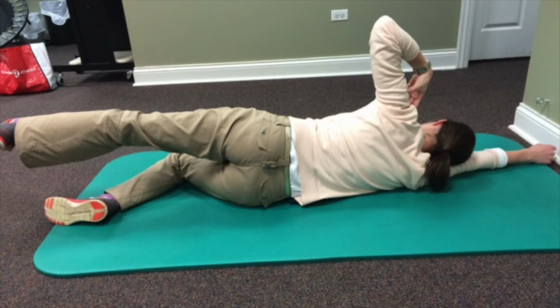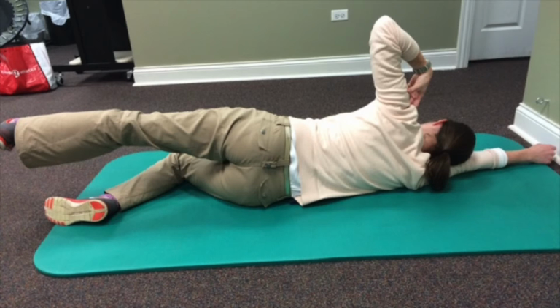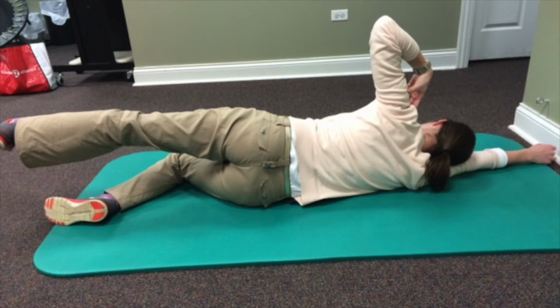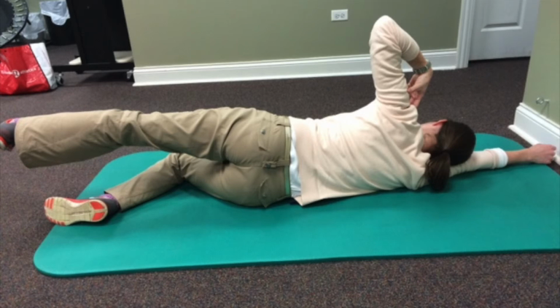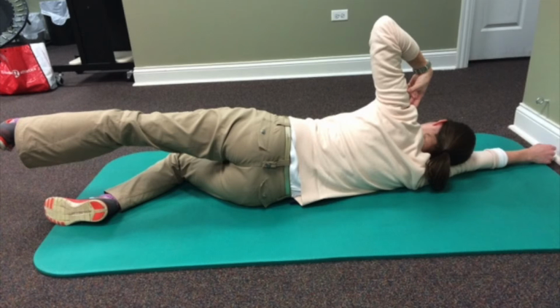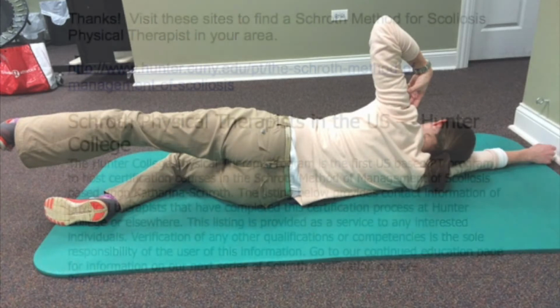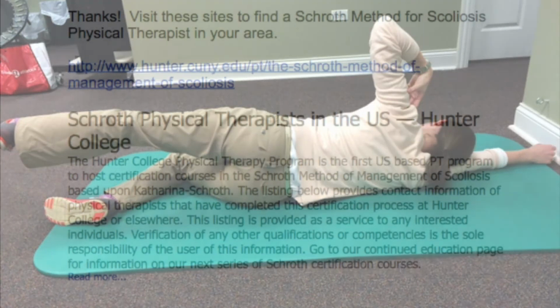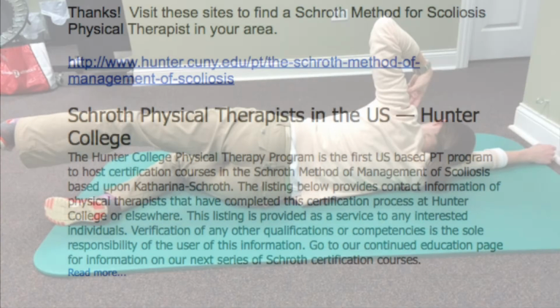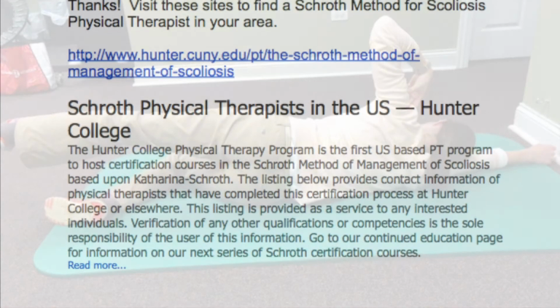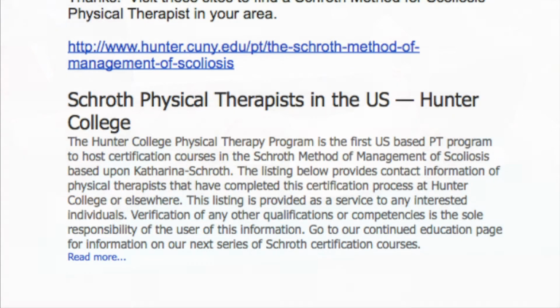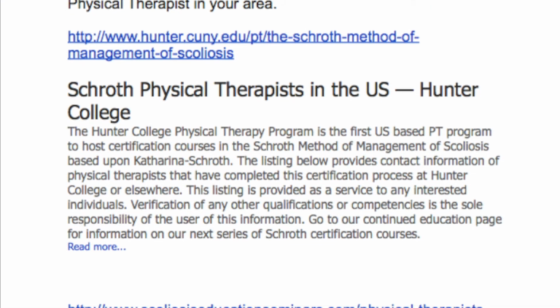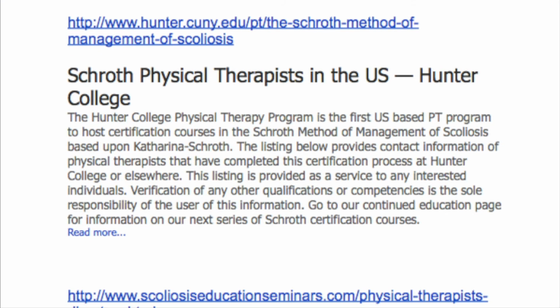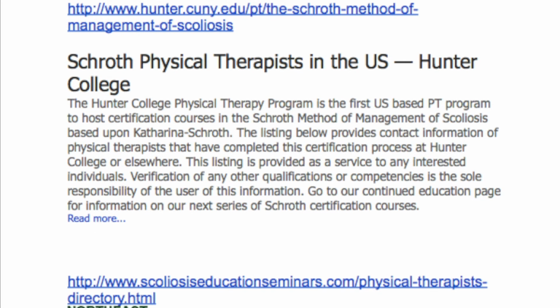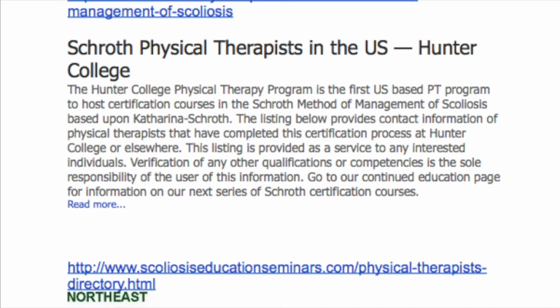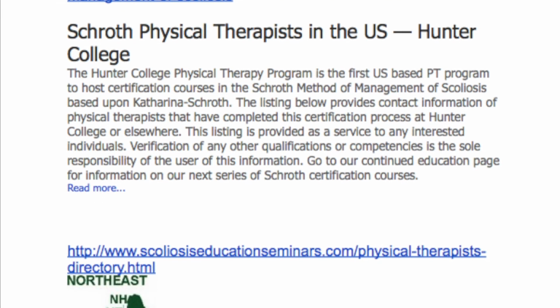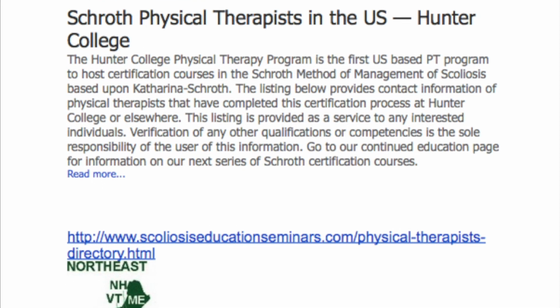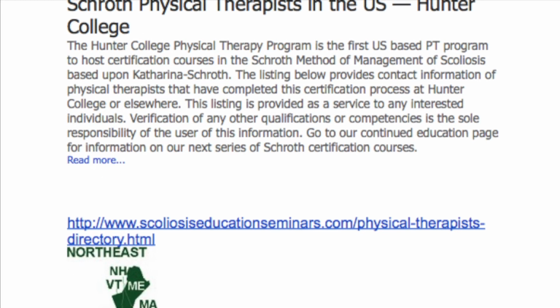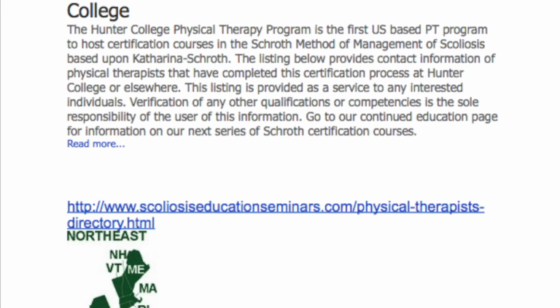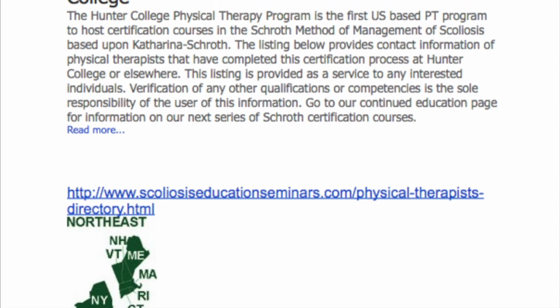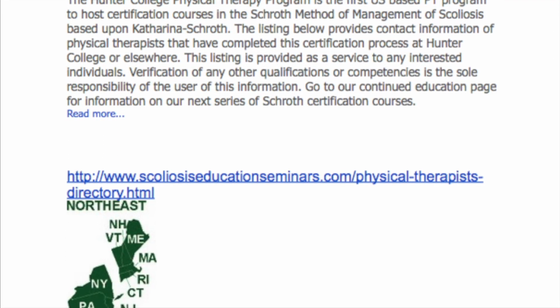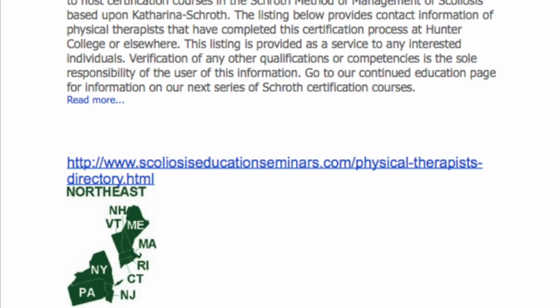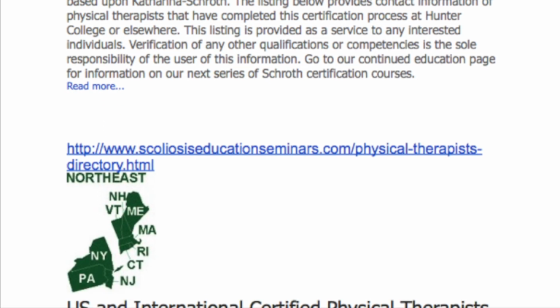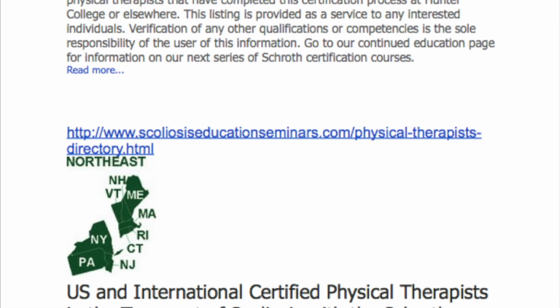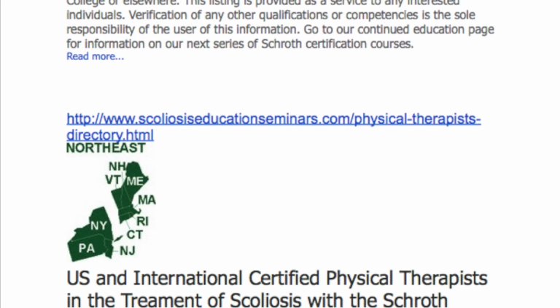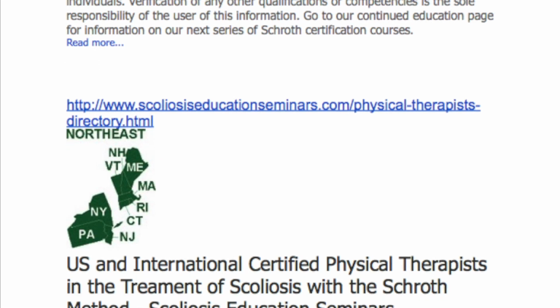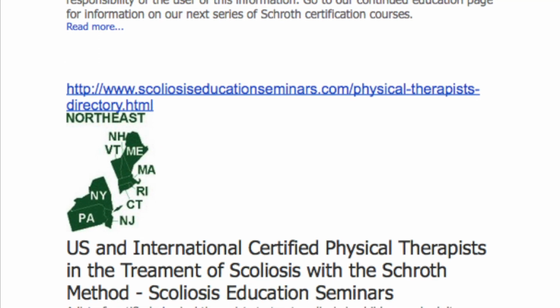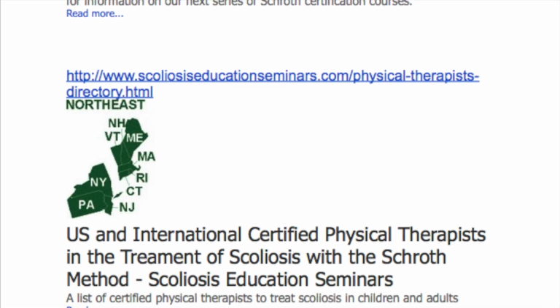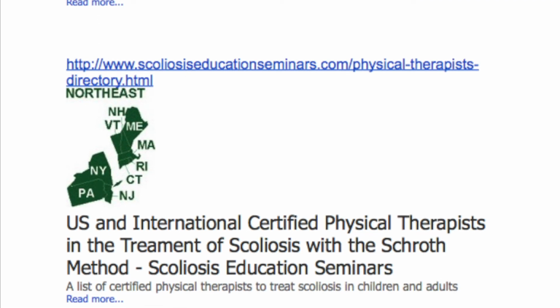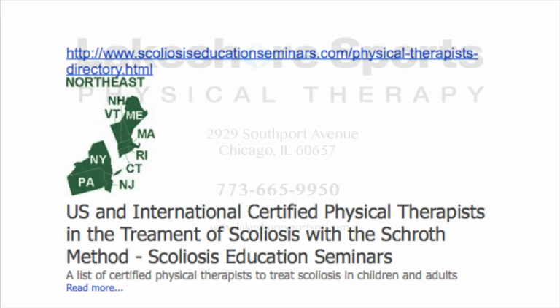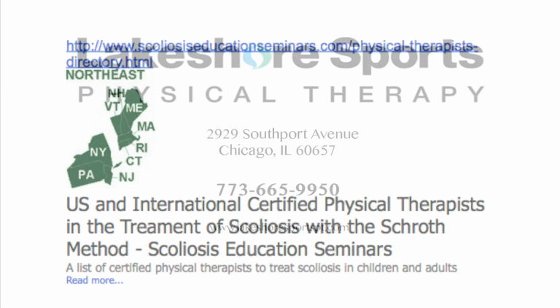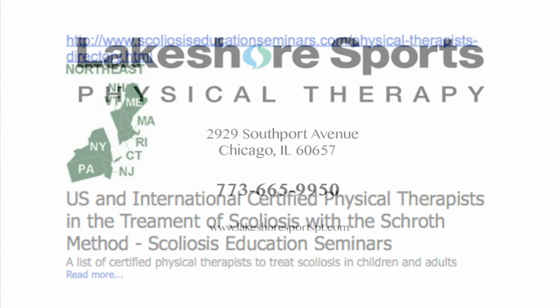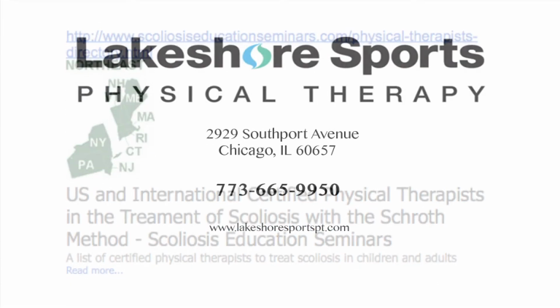You can find a Schroth Method certified provider by visiting one of the following websites.